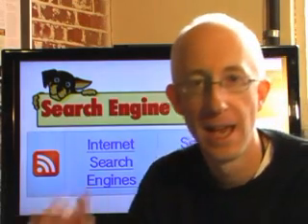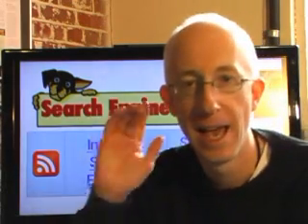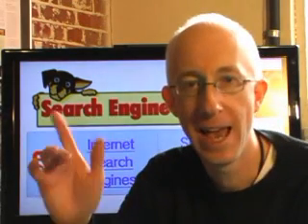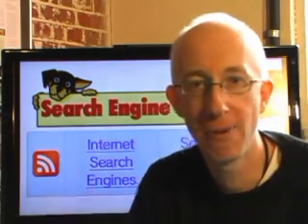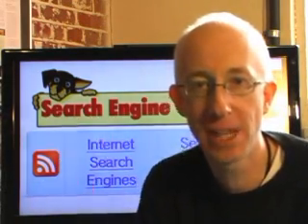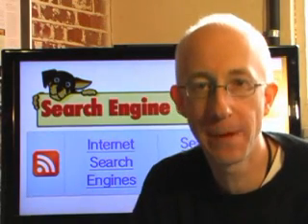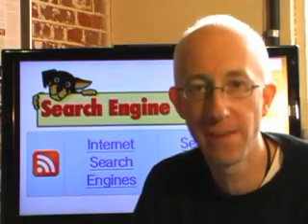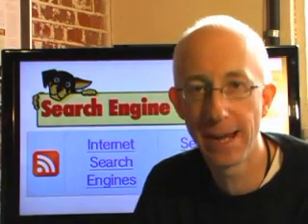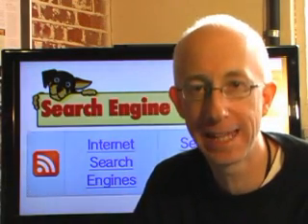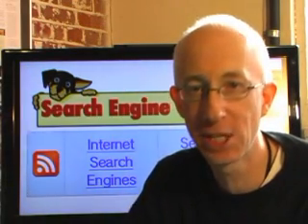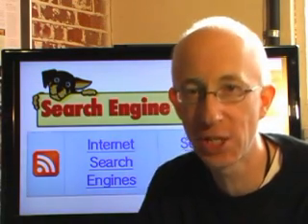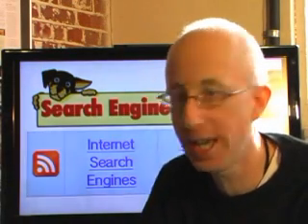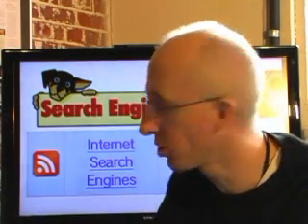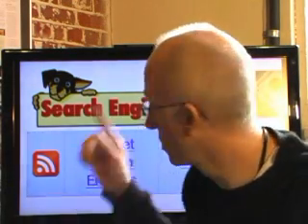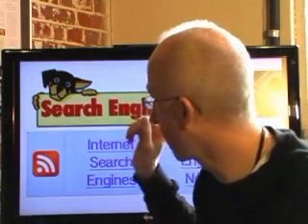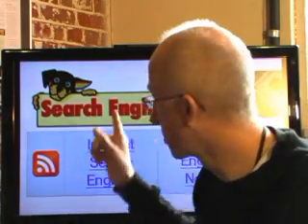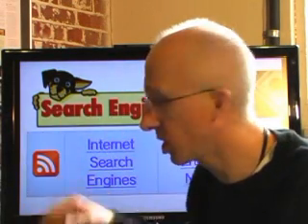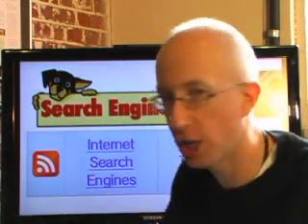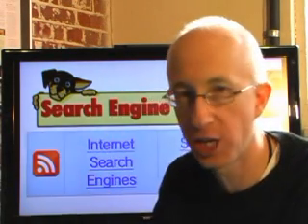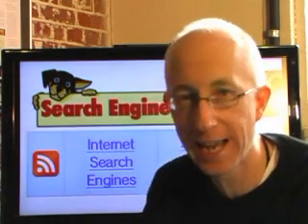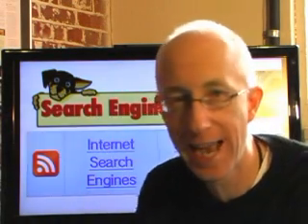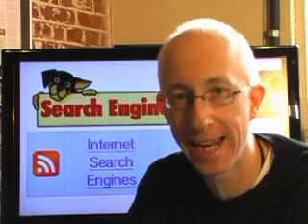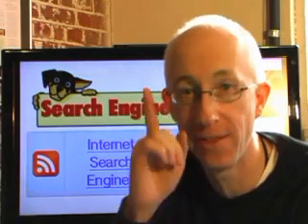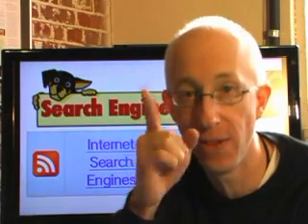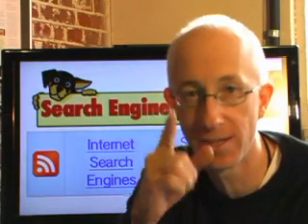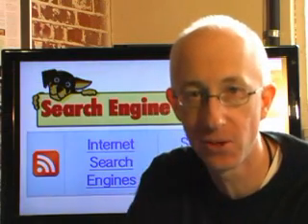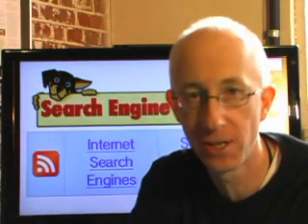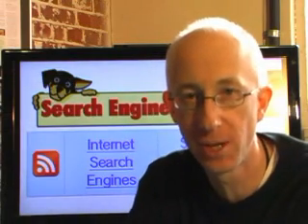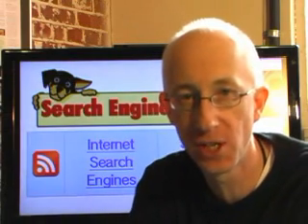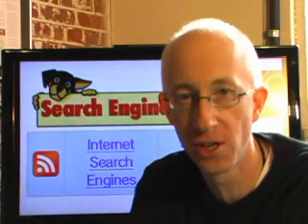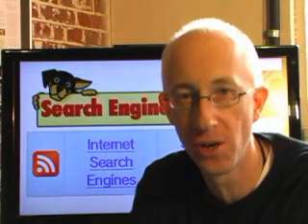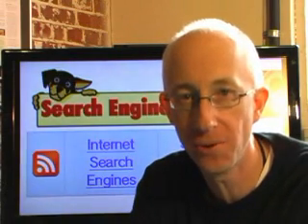Hey, what's up everybody? This is Sage Lewis from Search Engine Guide, and this is what's in the news.